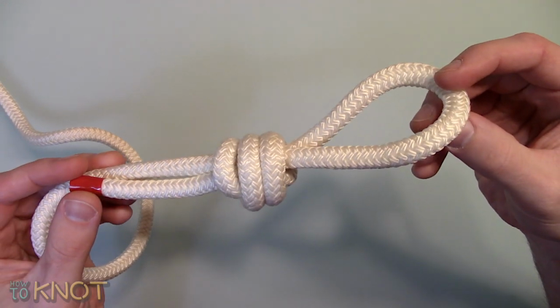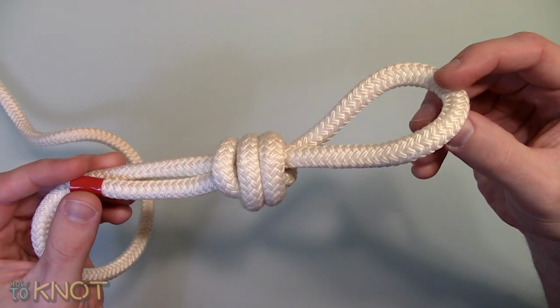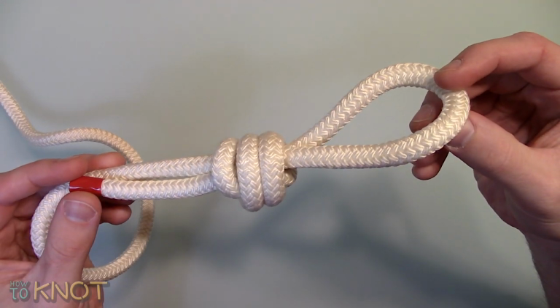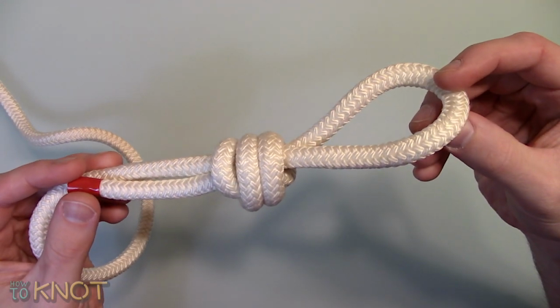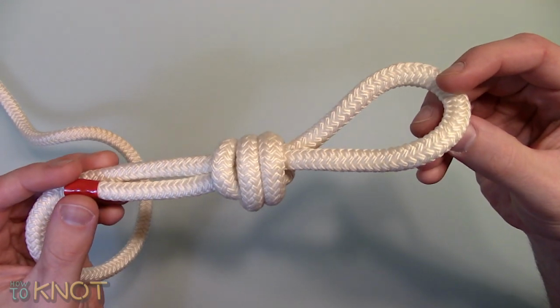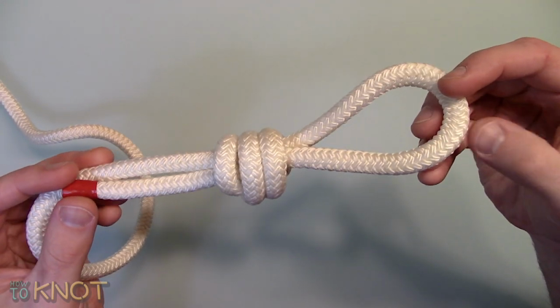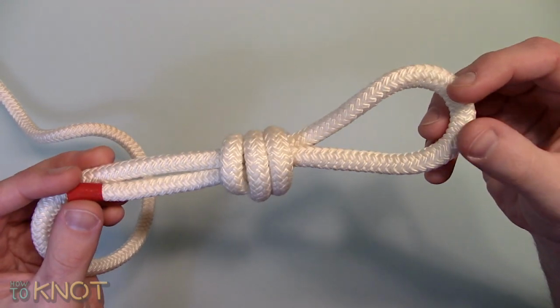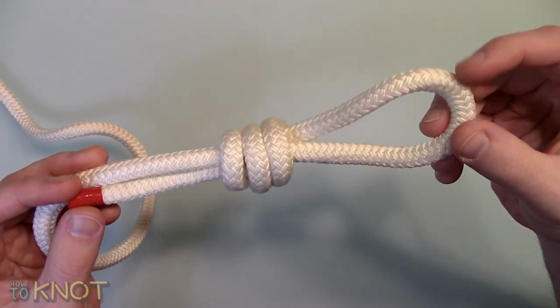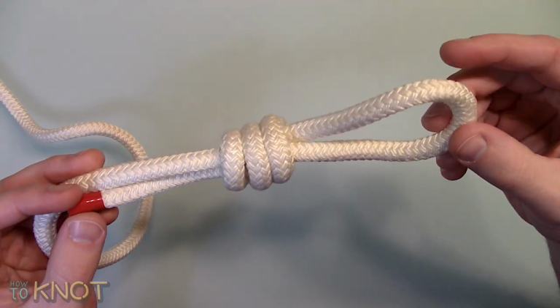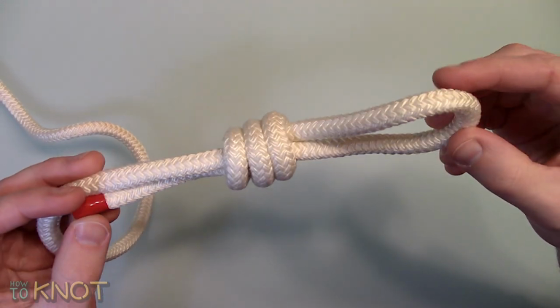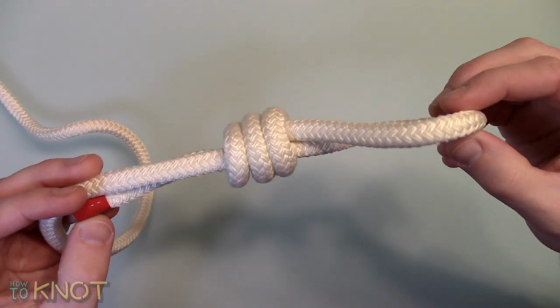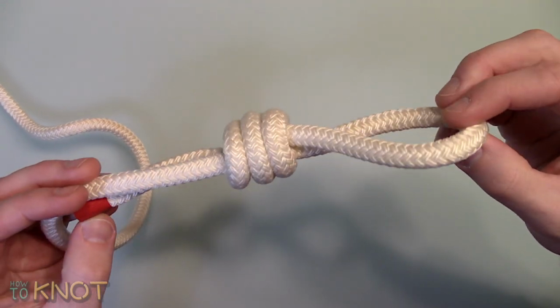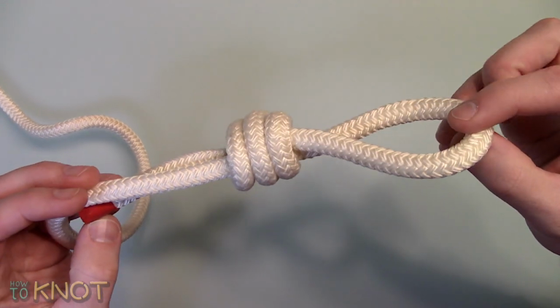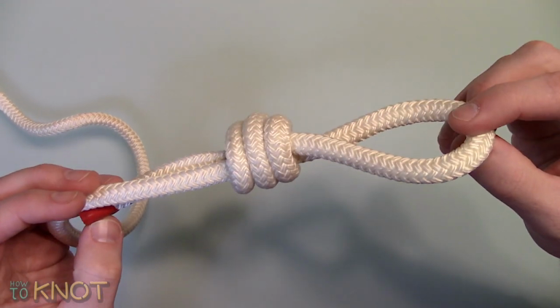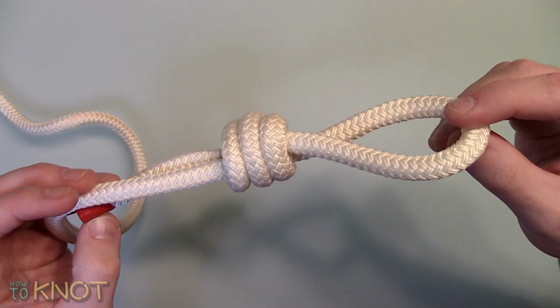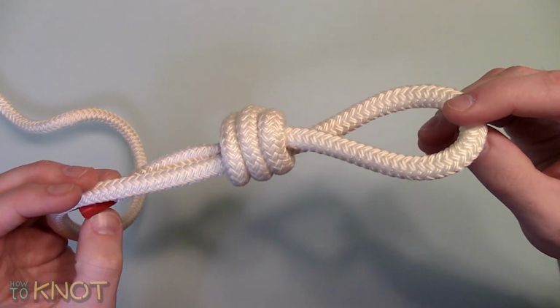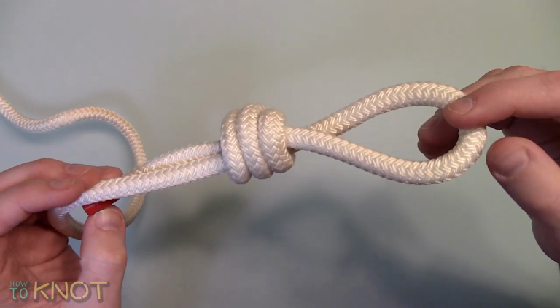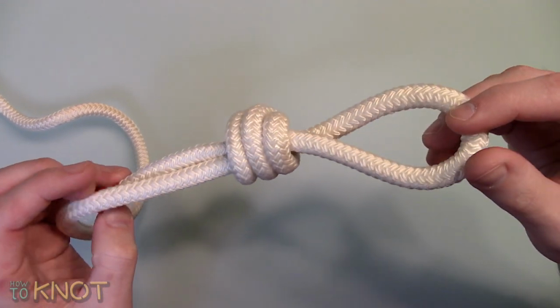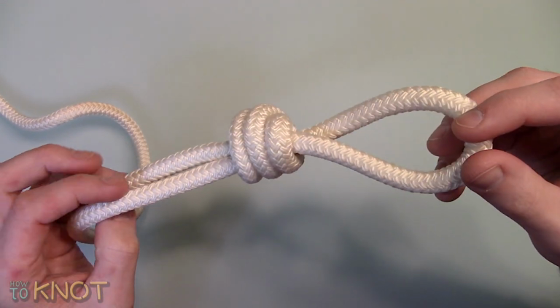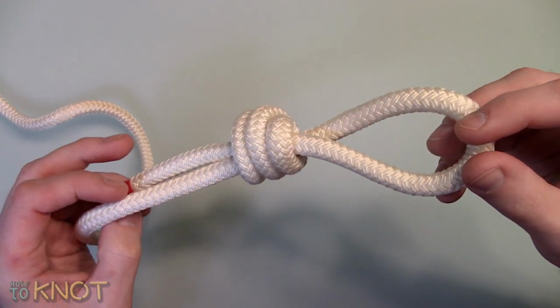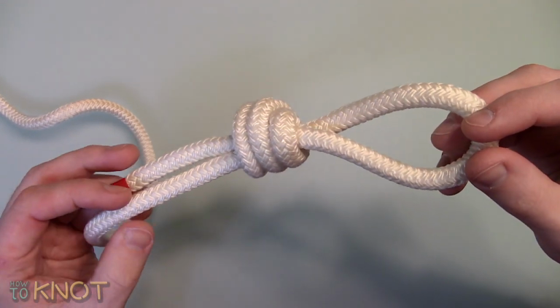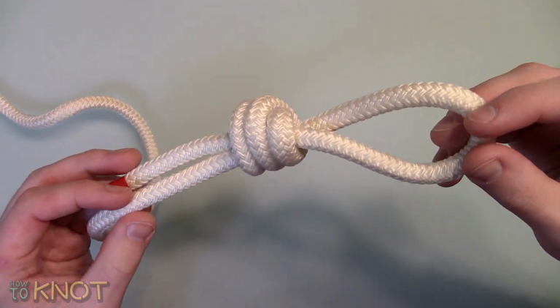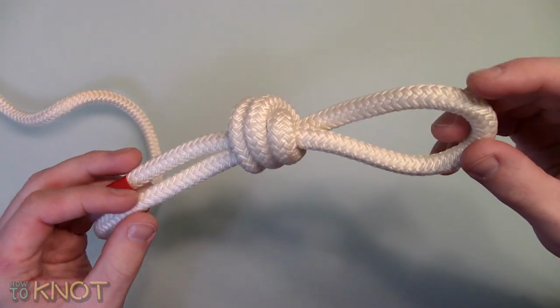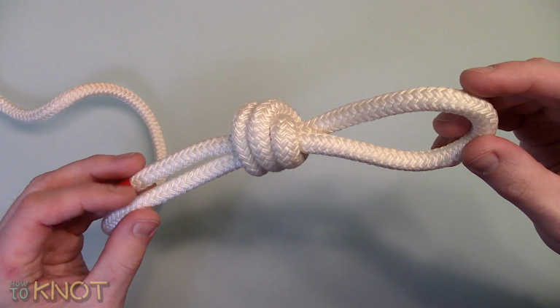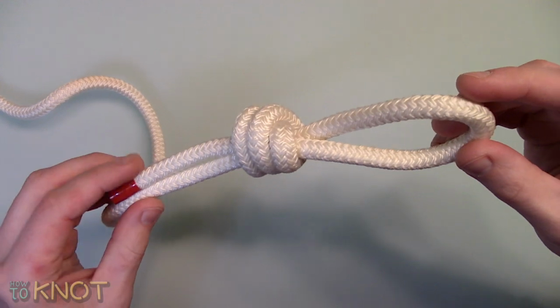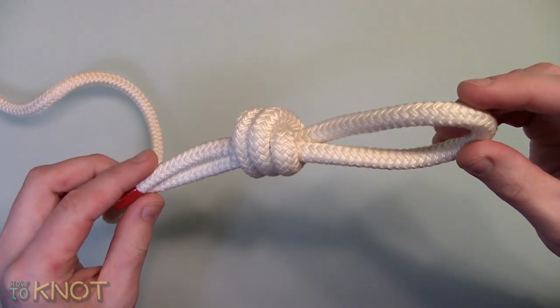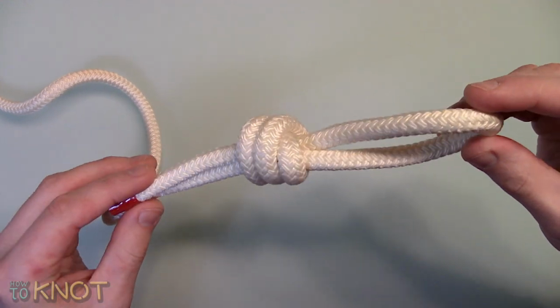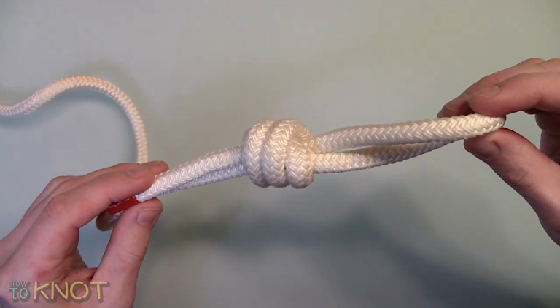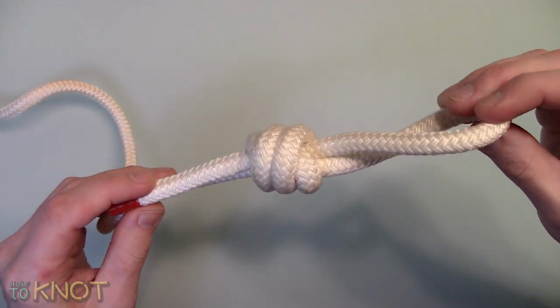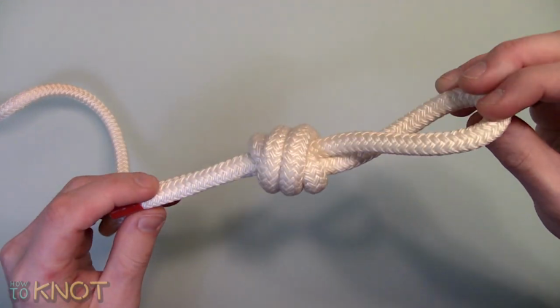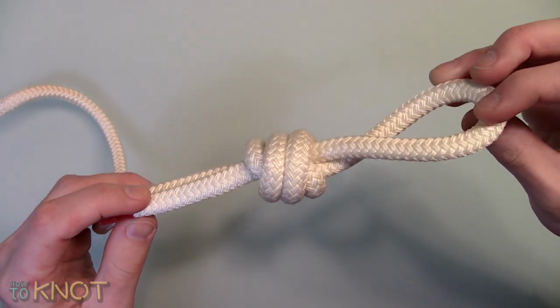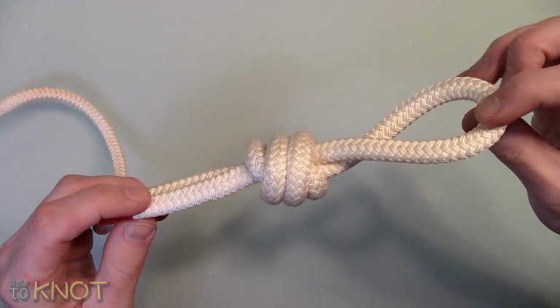A scaffold knot is typically used in sailing, fishing, camping, climbing, and just general purpose applications.